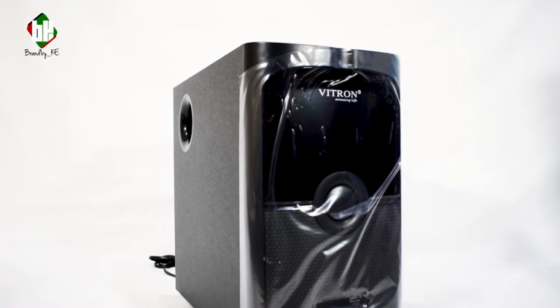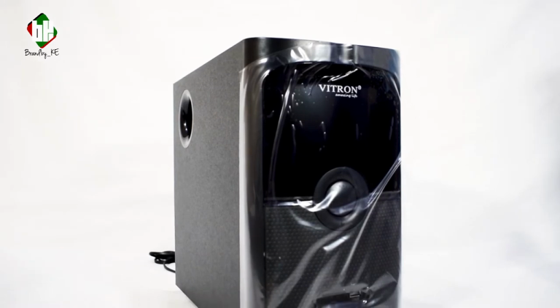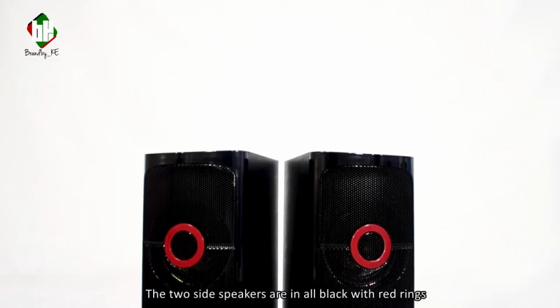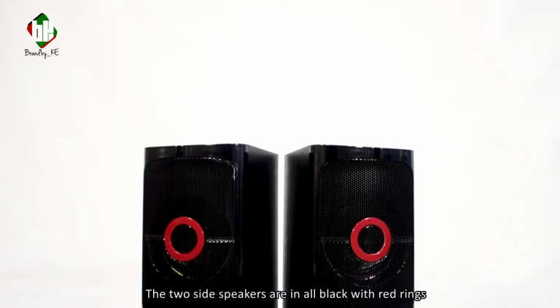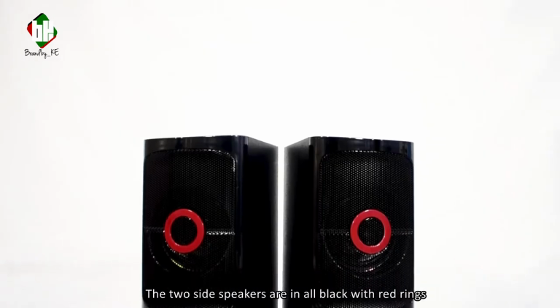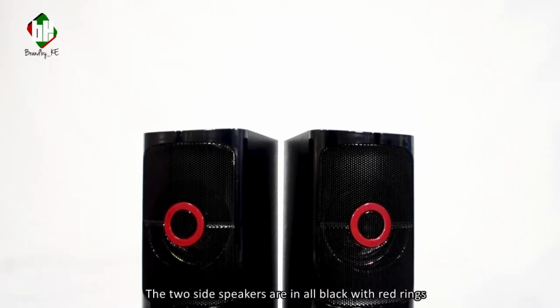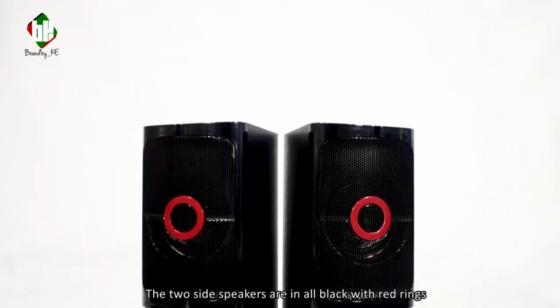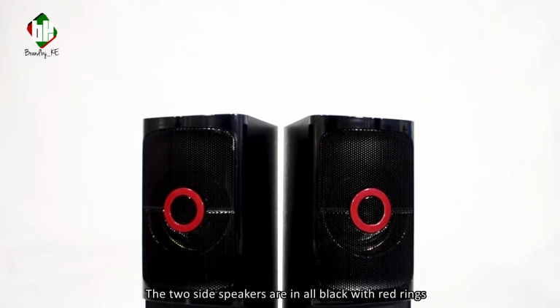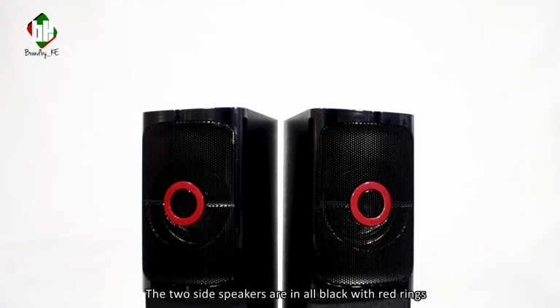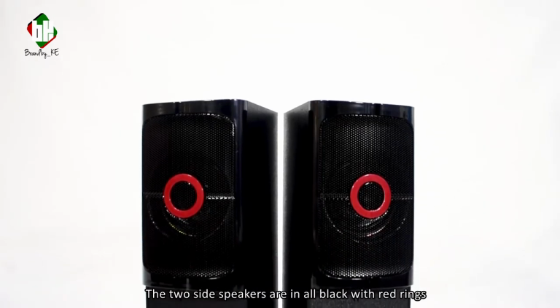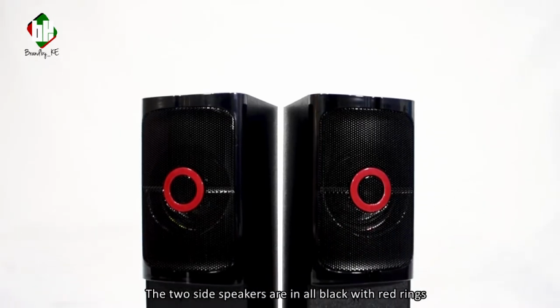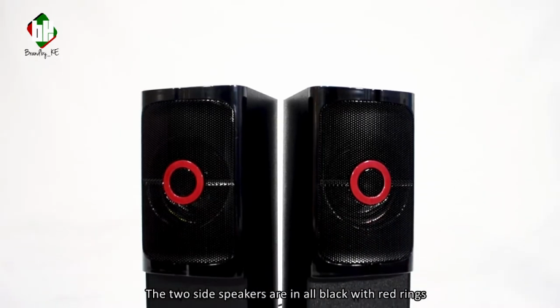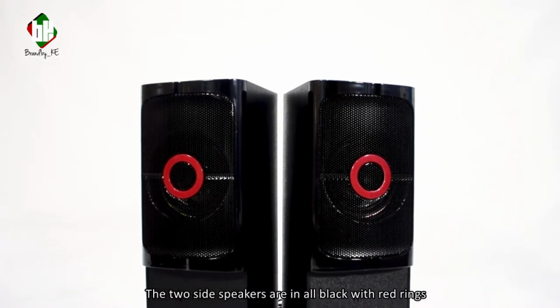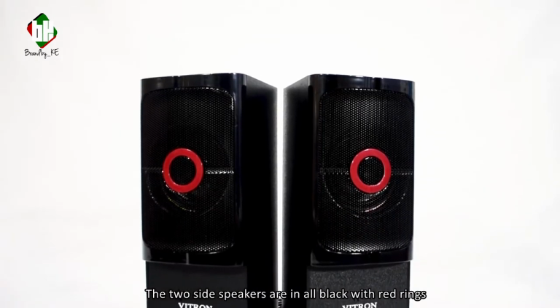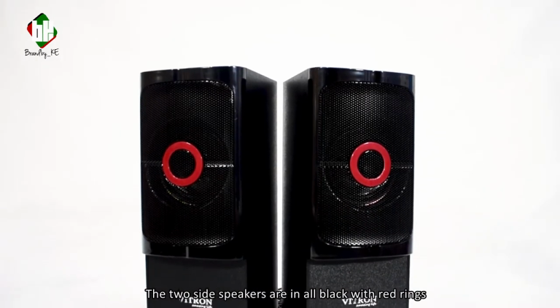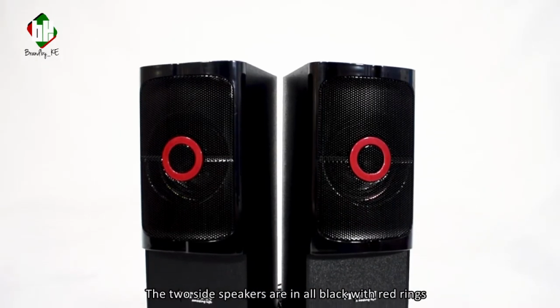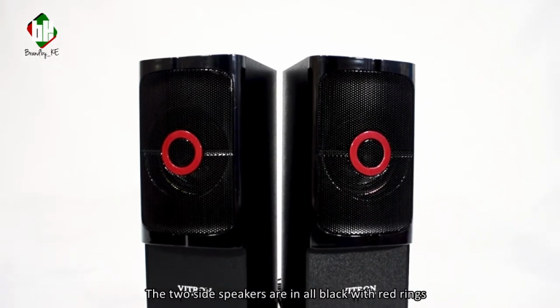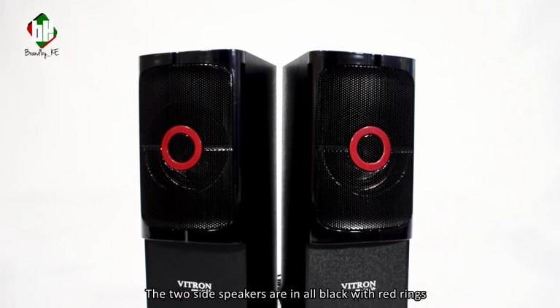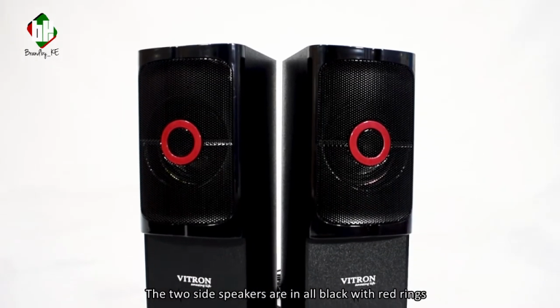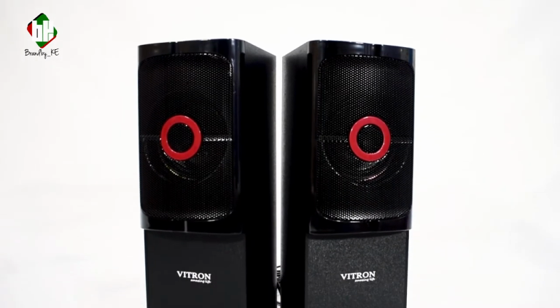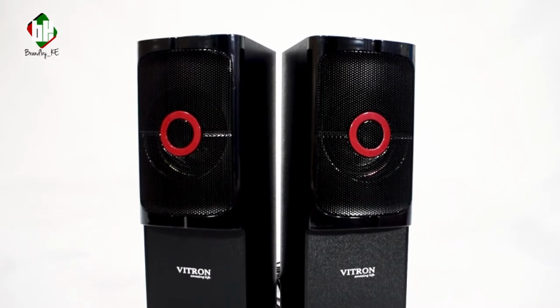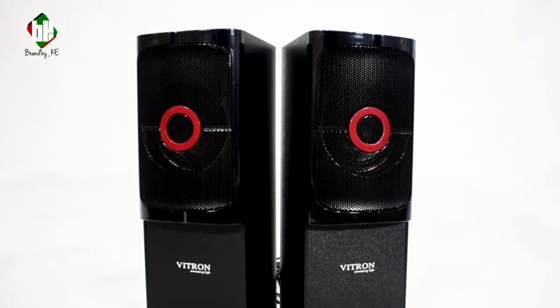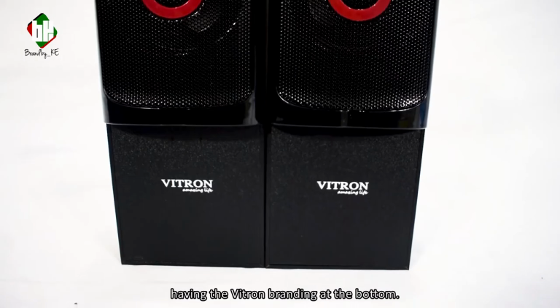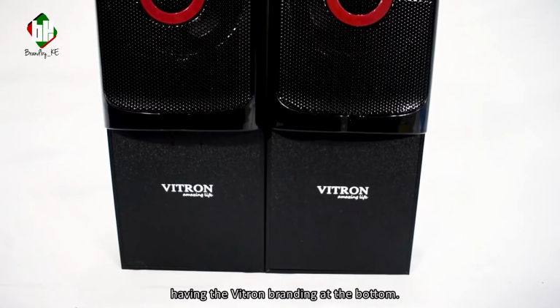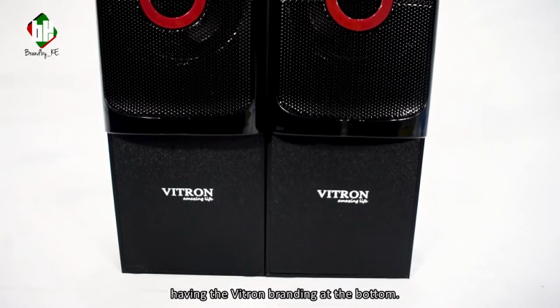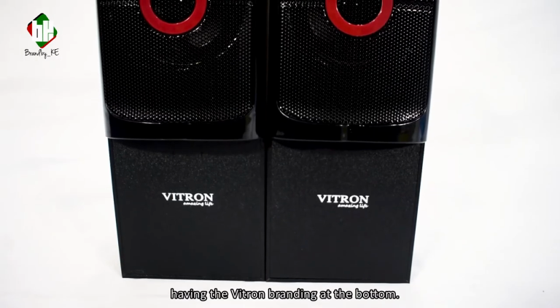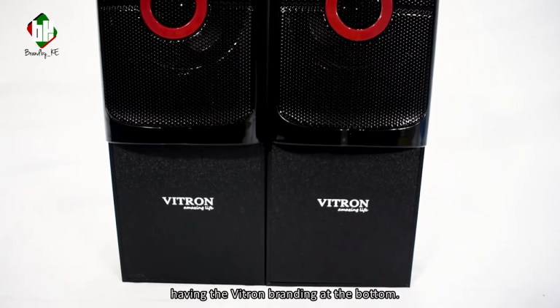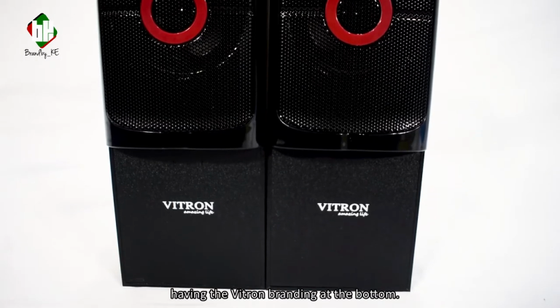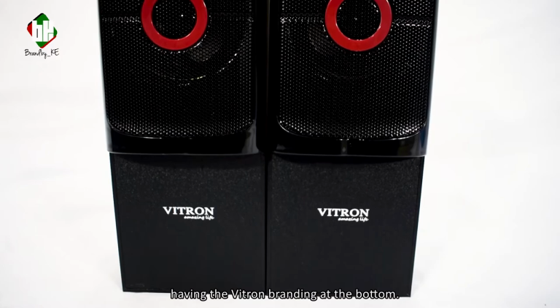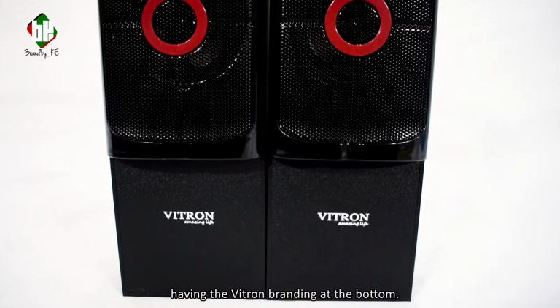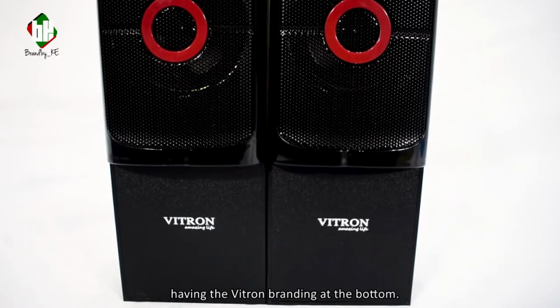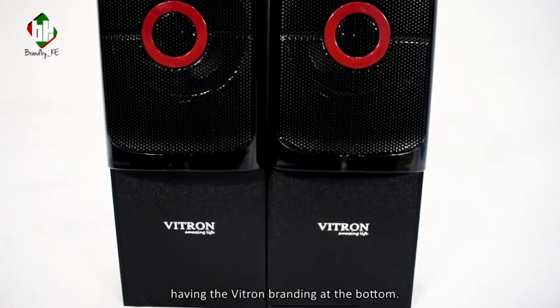The two side speakers are all black with red rings, having the Vitron branding at the bottom.